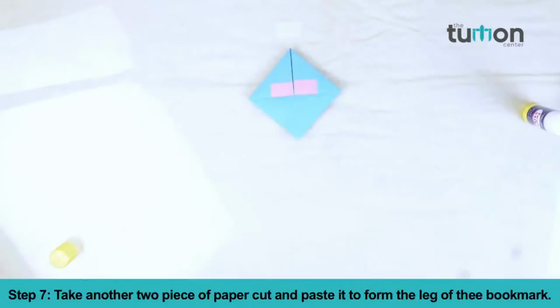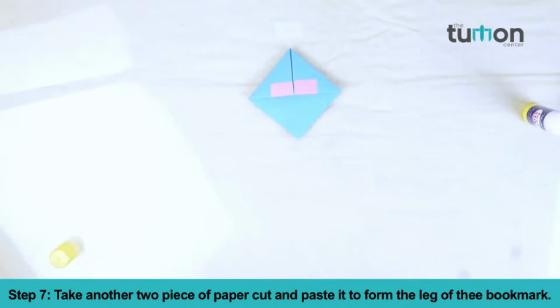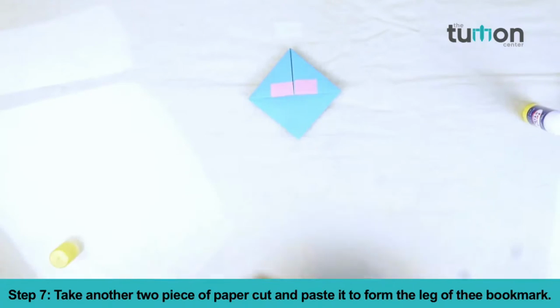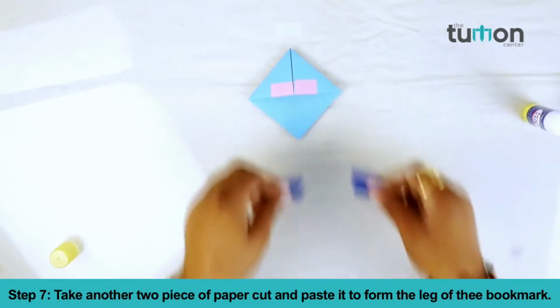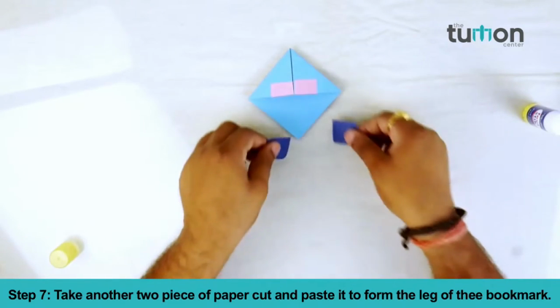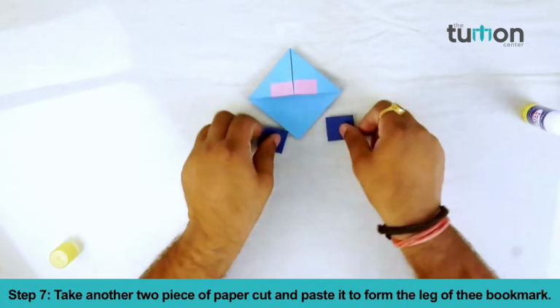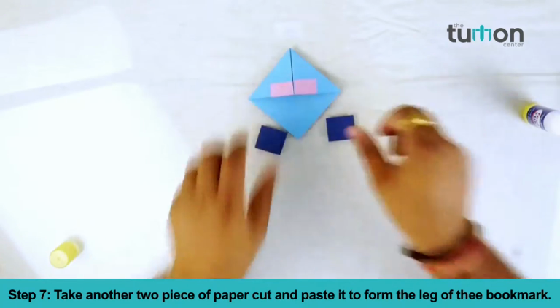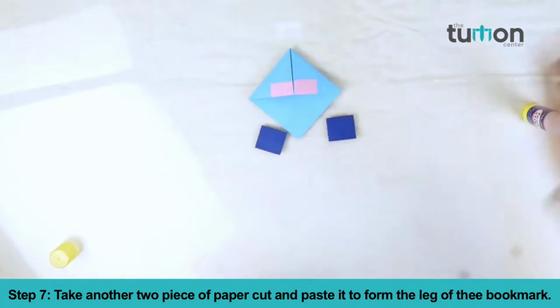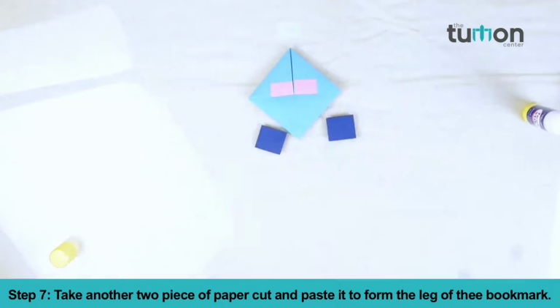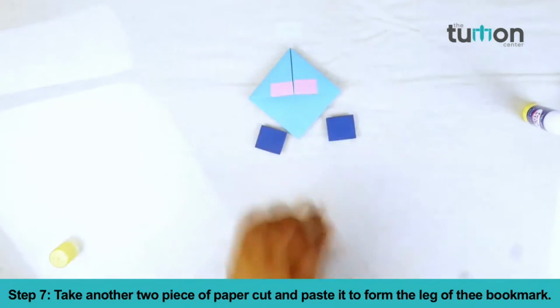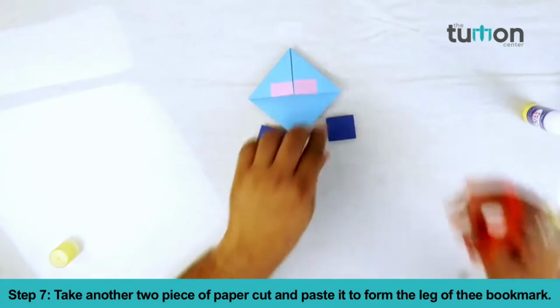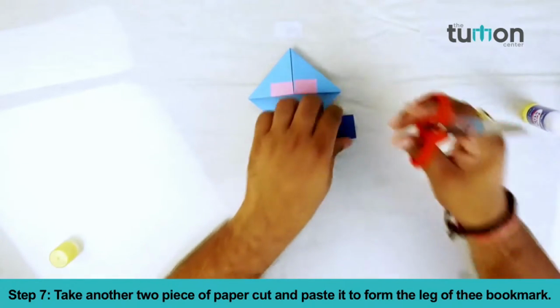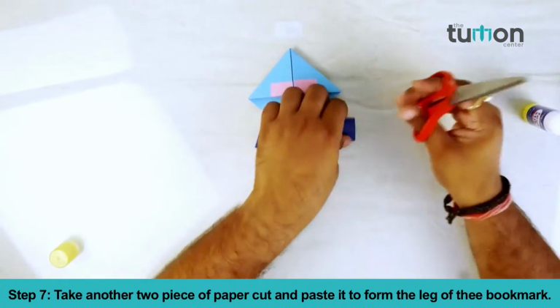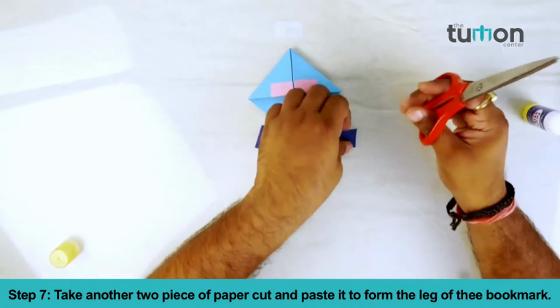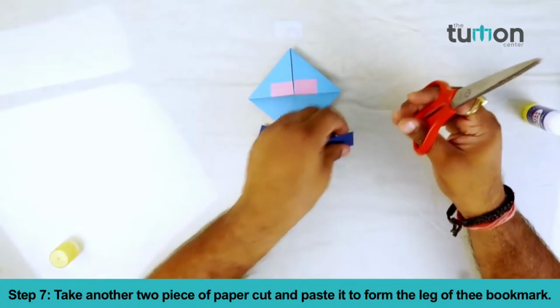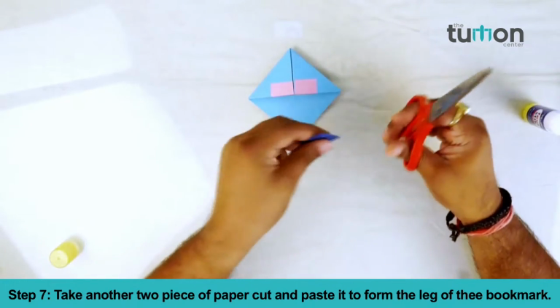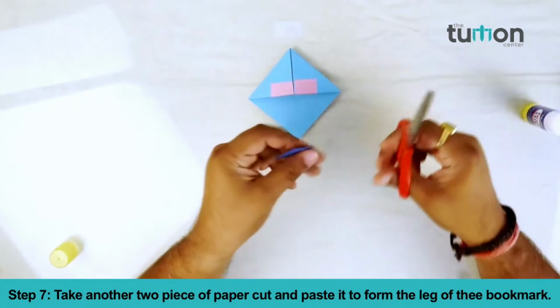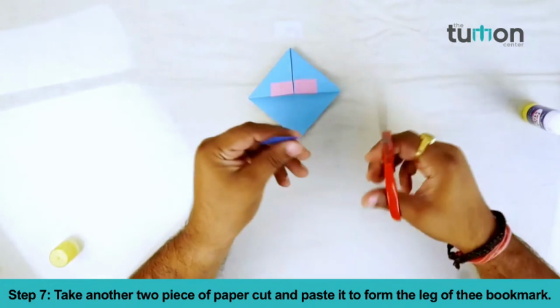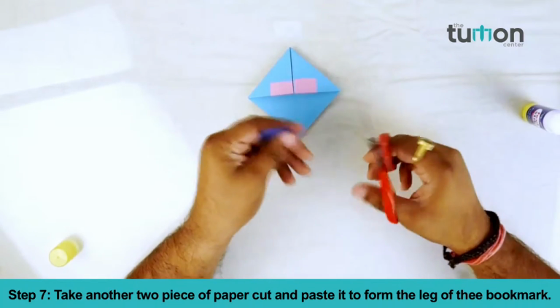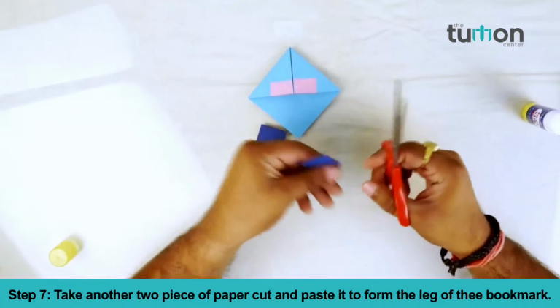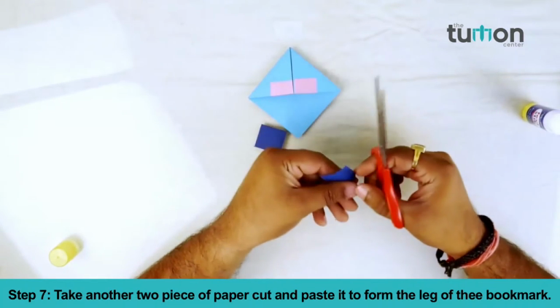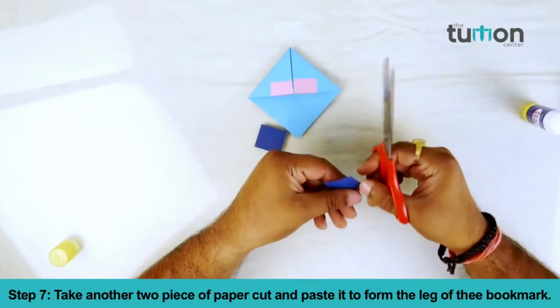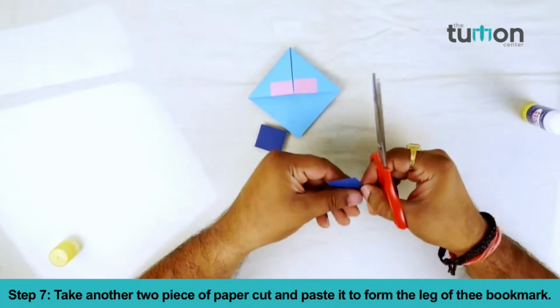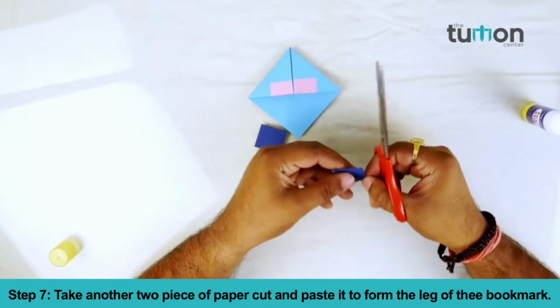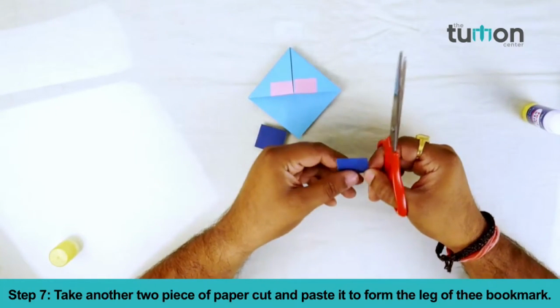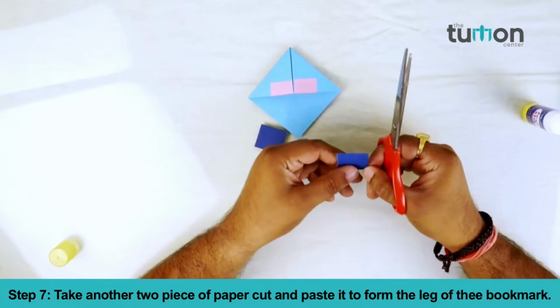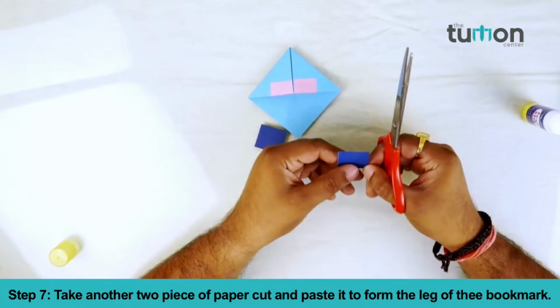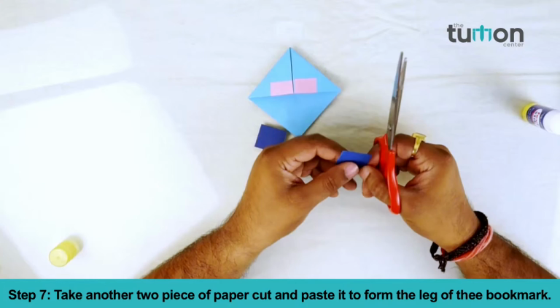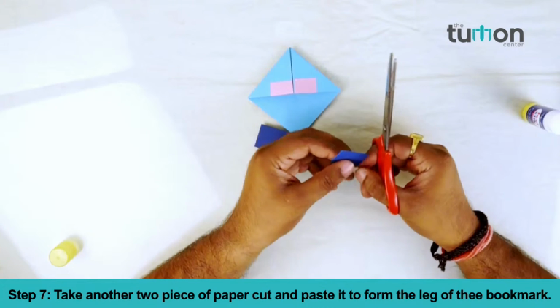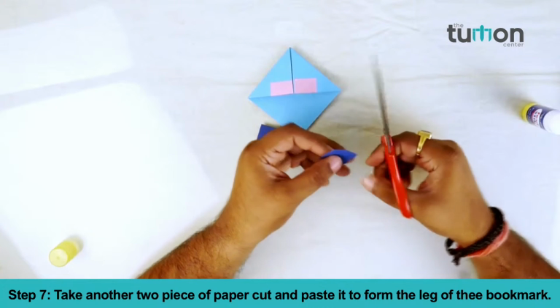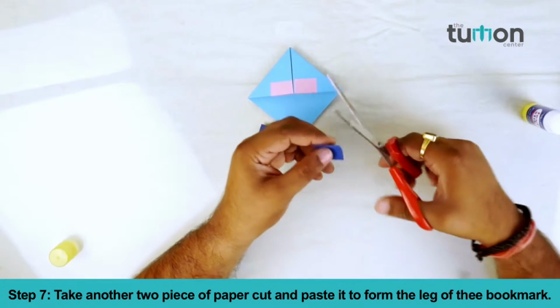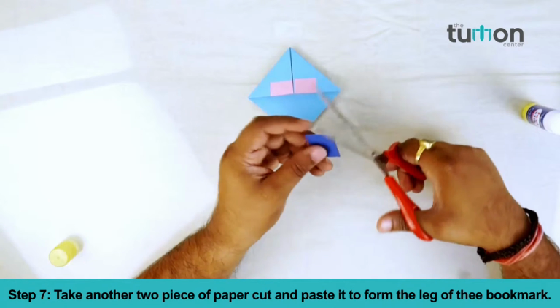Step 7. Take another two pieces of paper, cut and paste them to form the legs of the bookmark.